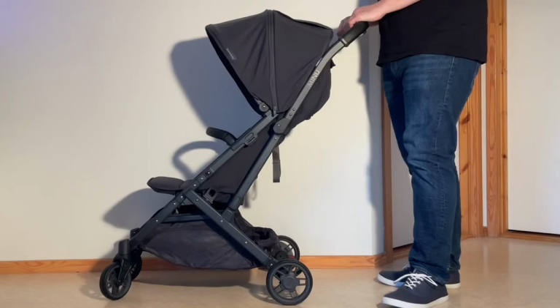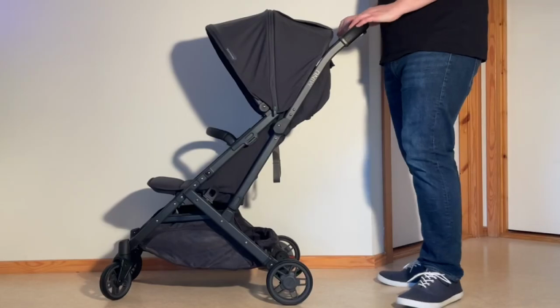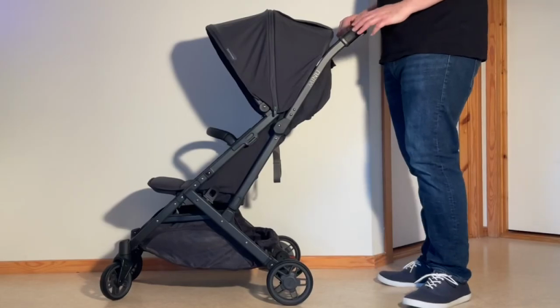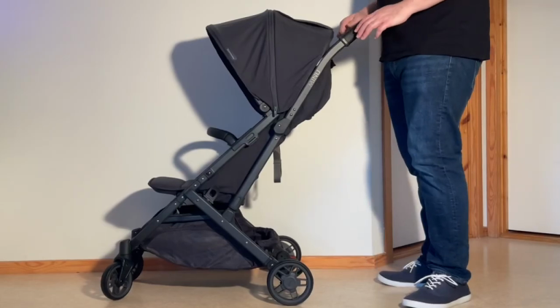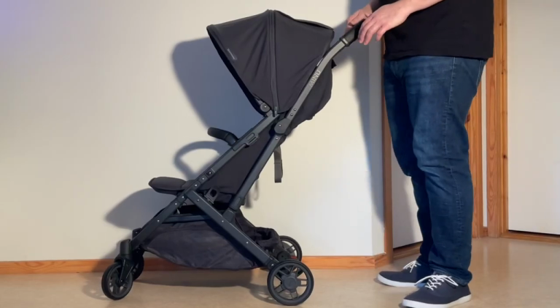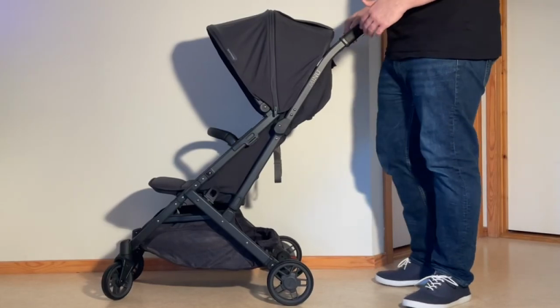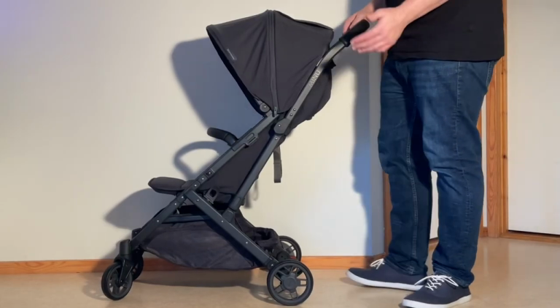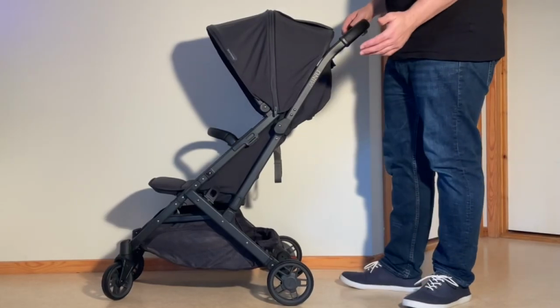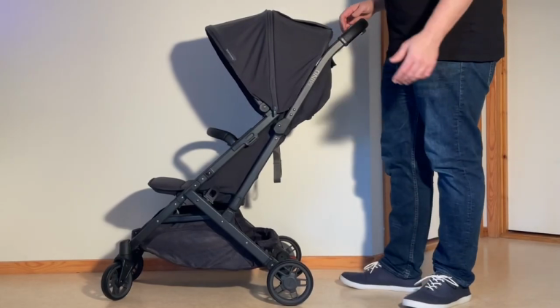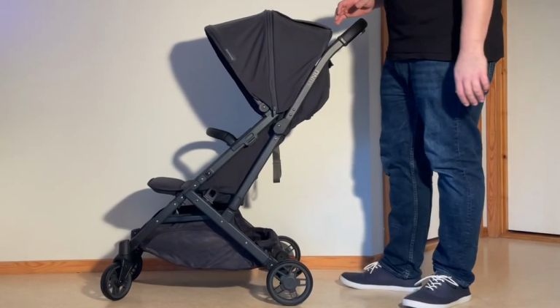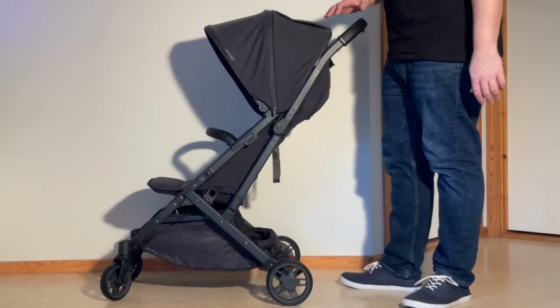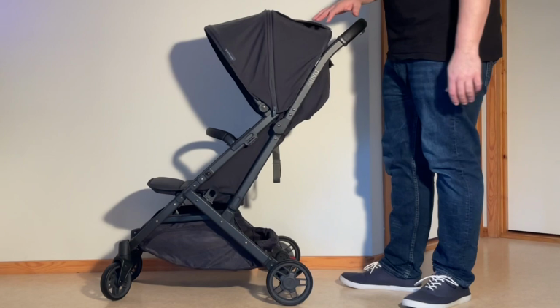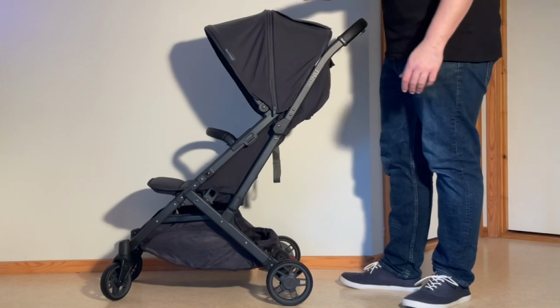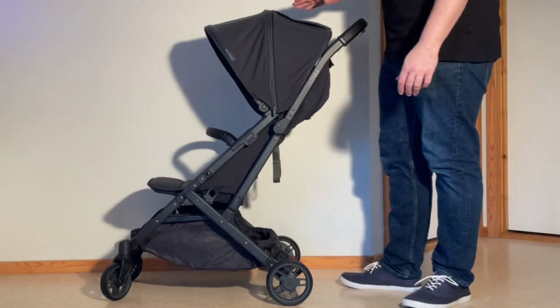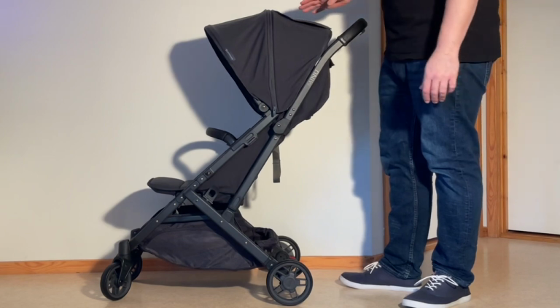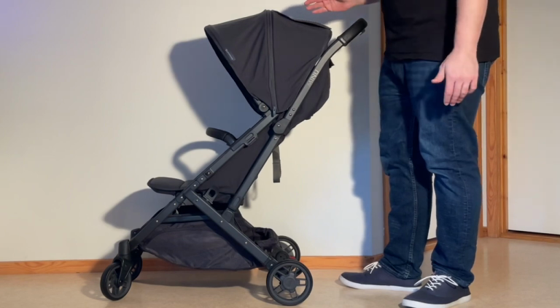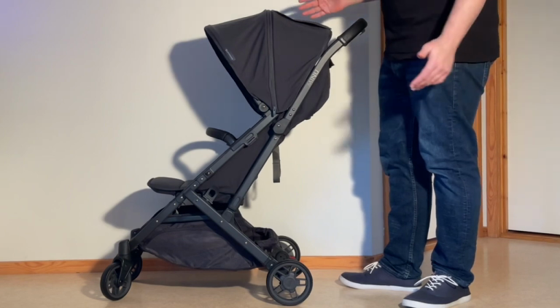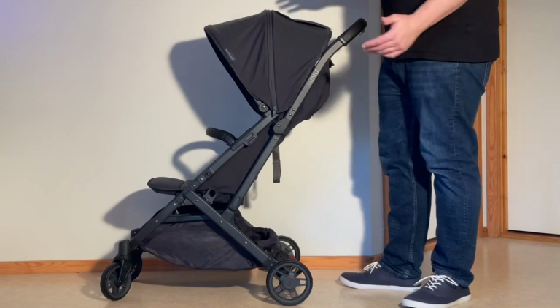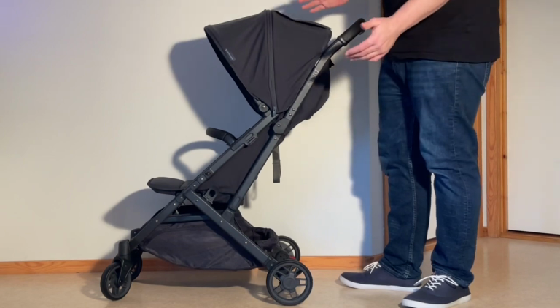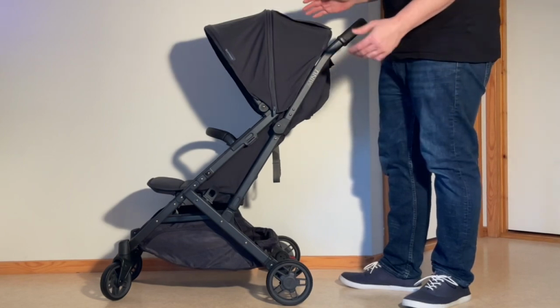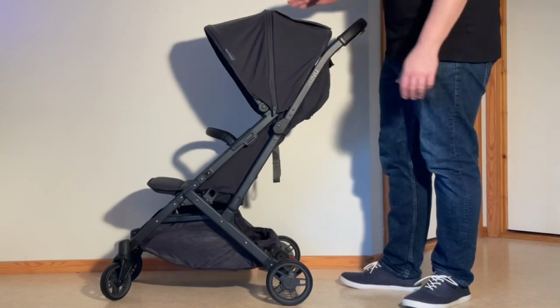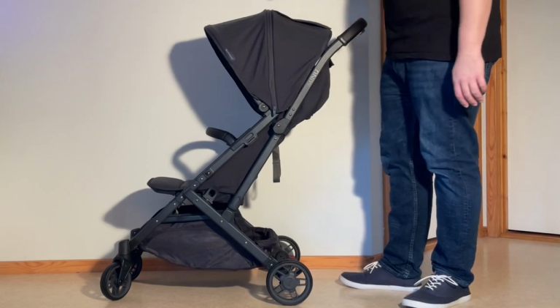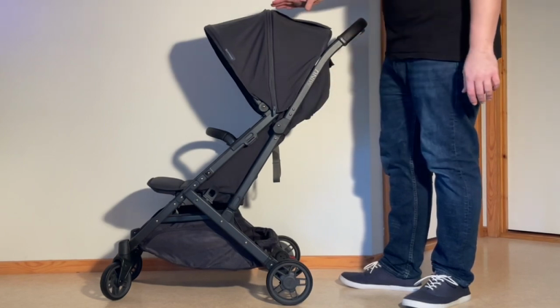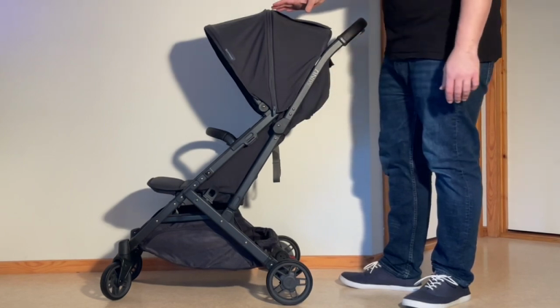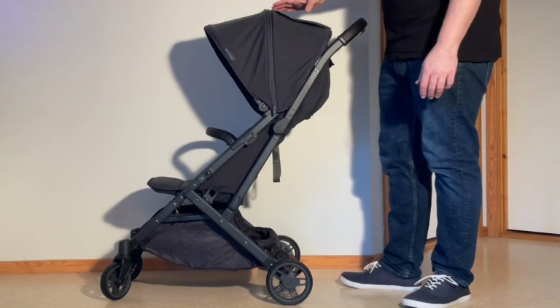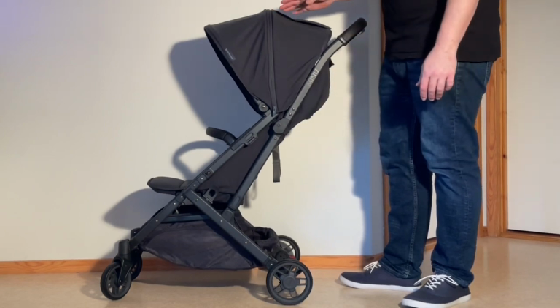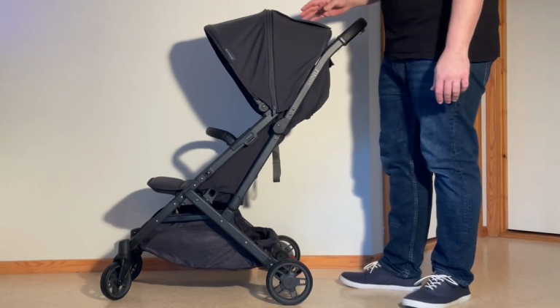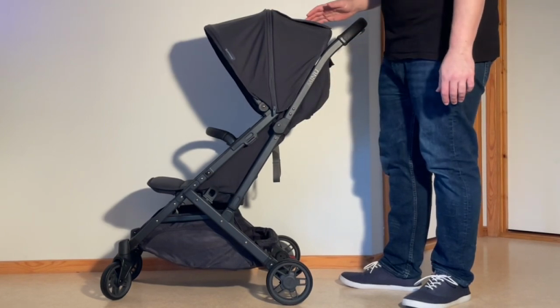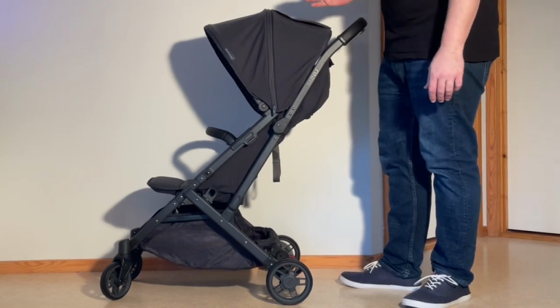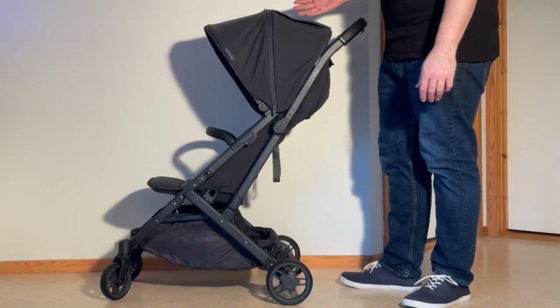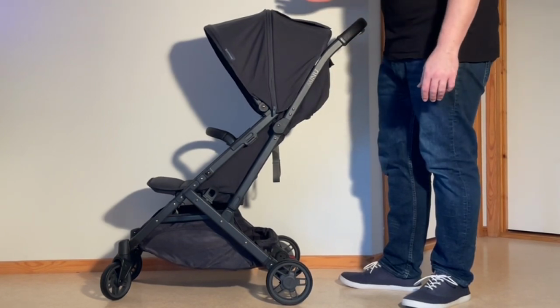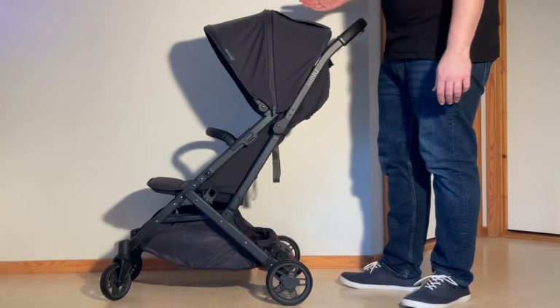Today we're going to briefly go over all of the features that are actually new with the Minu V2 versus the original Minu.